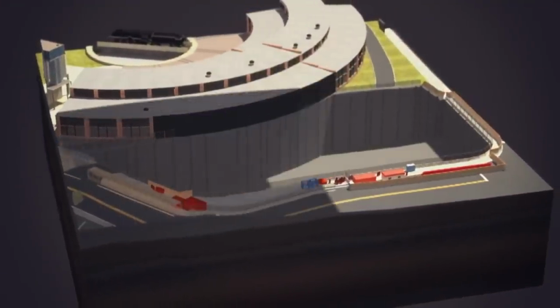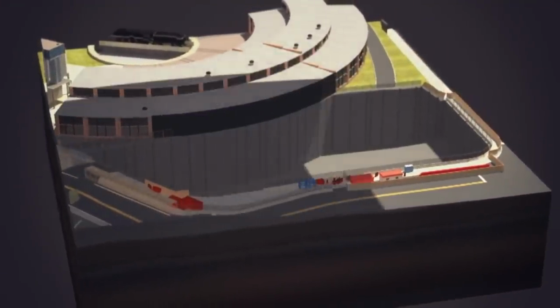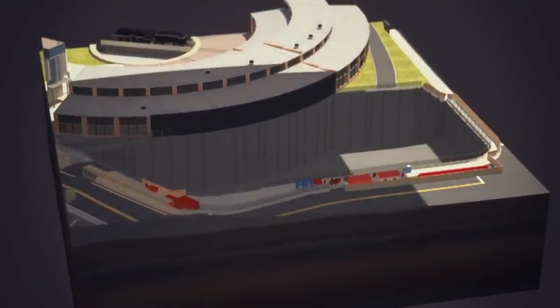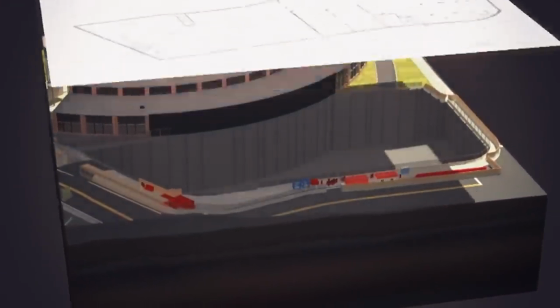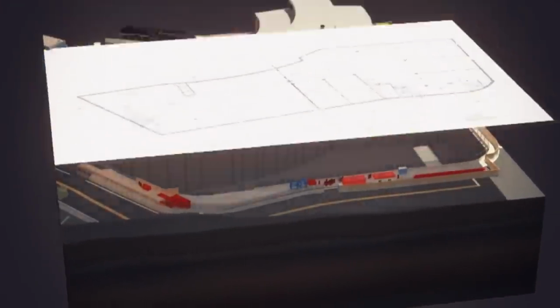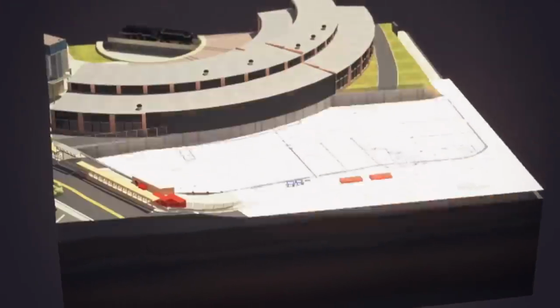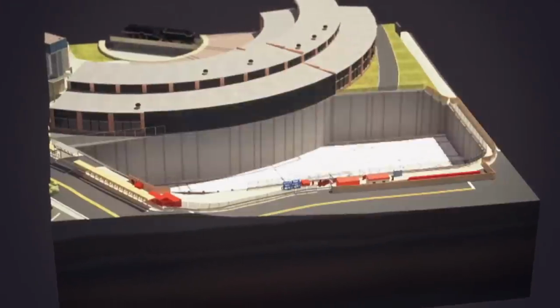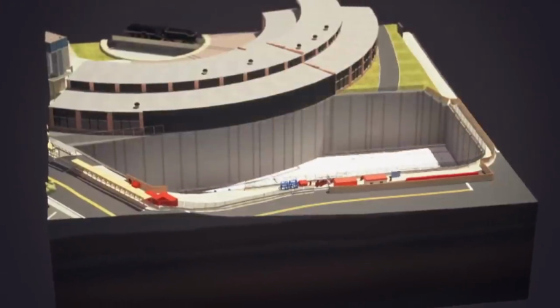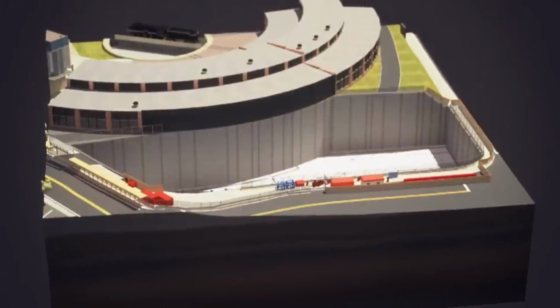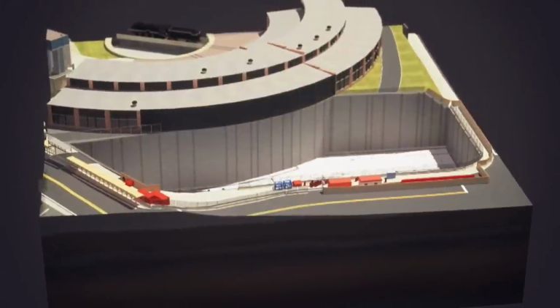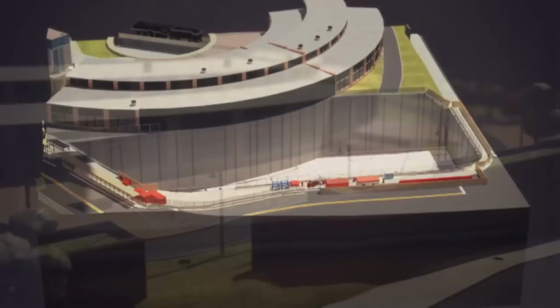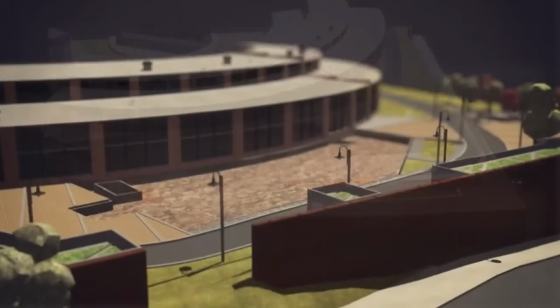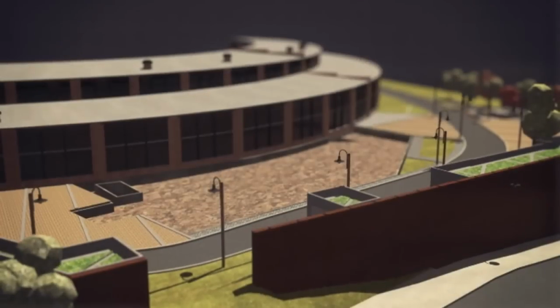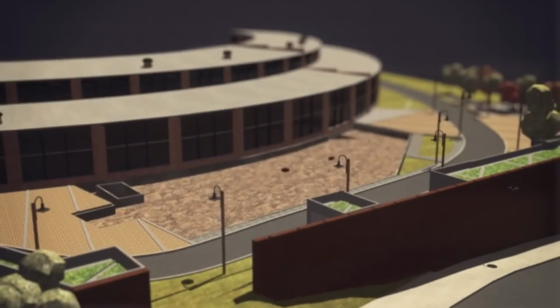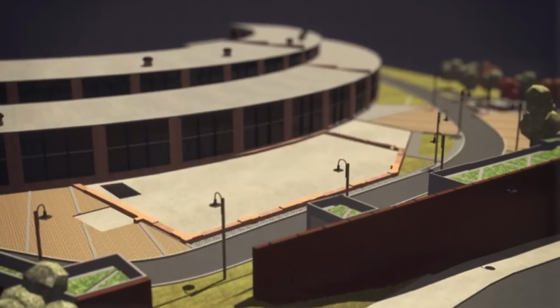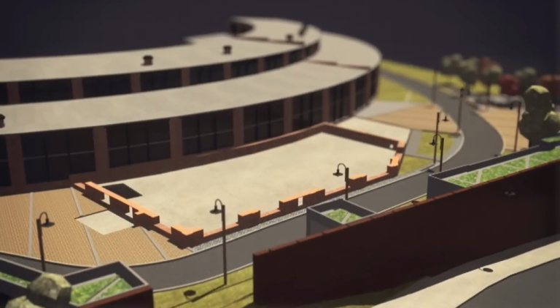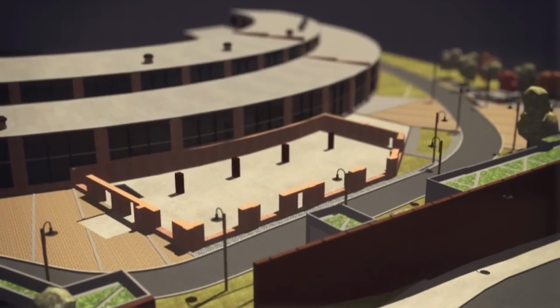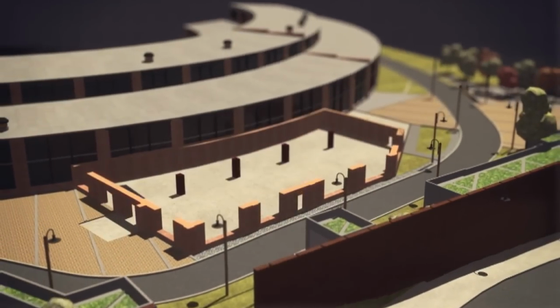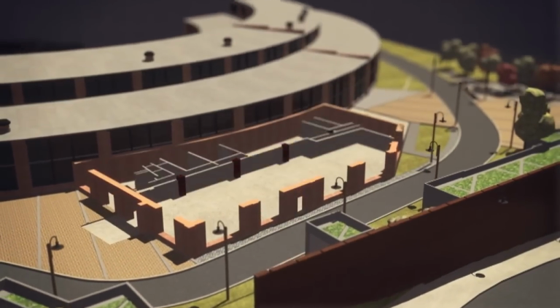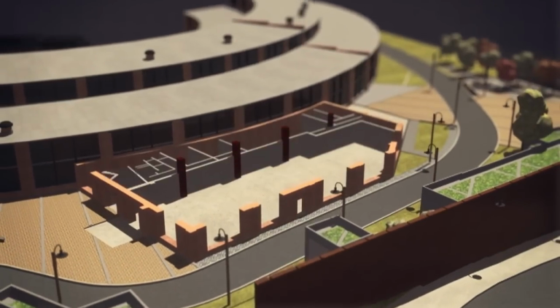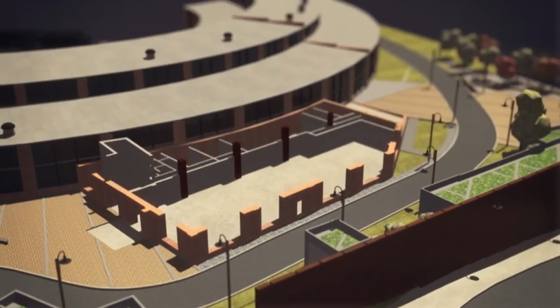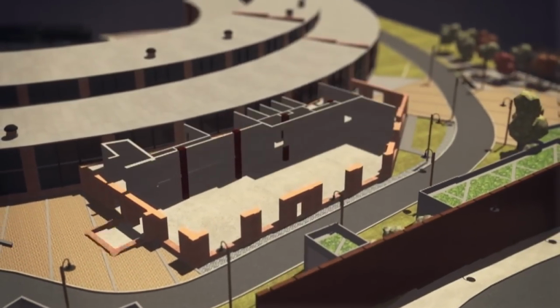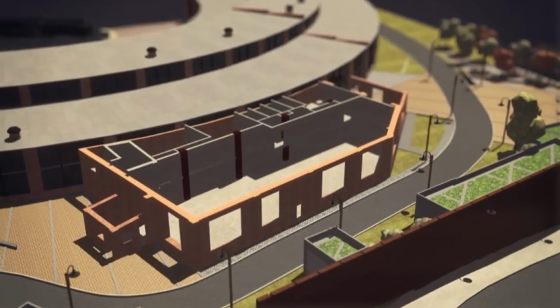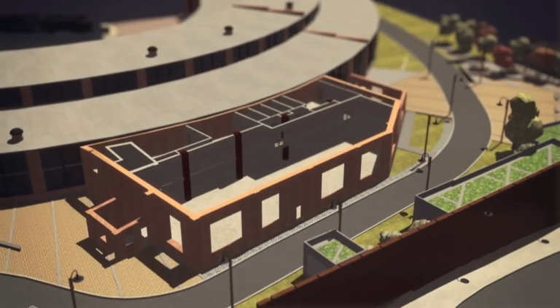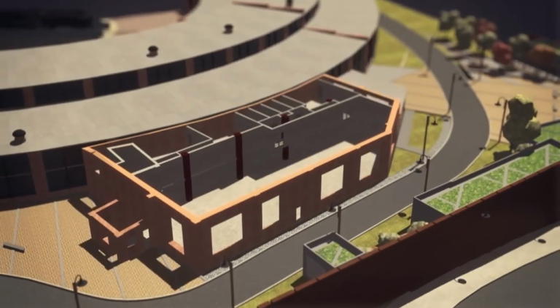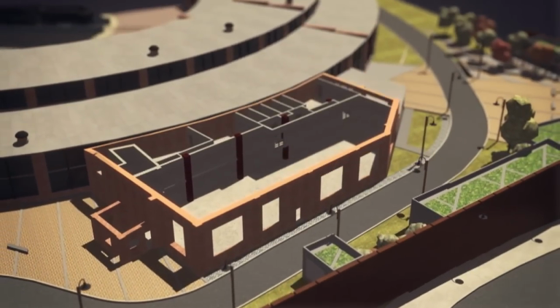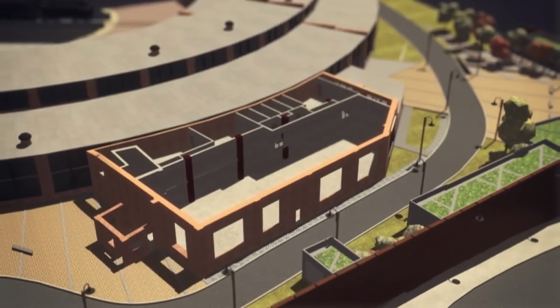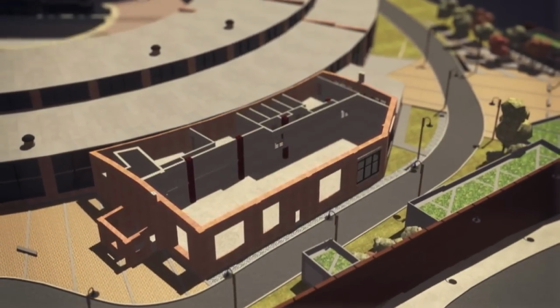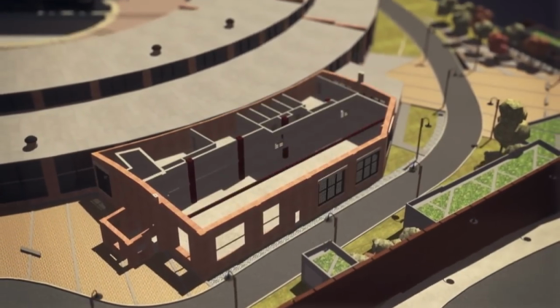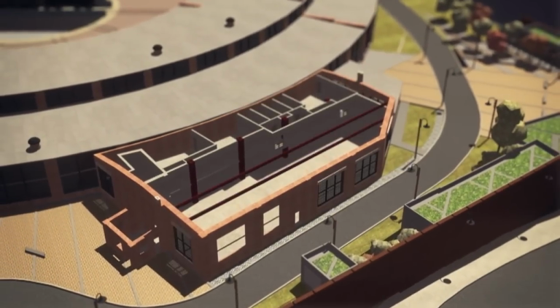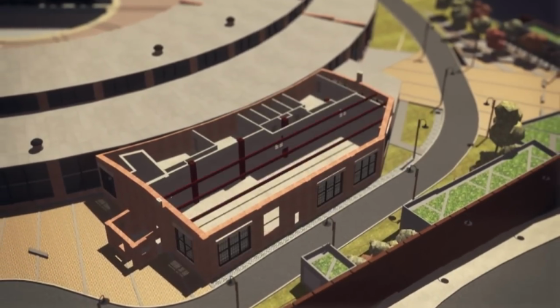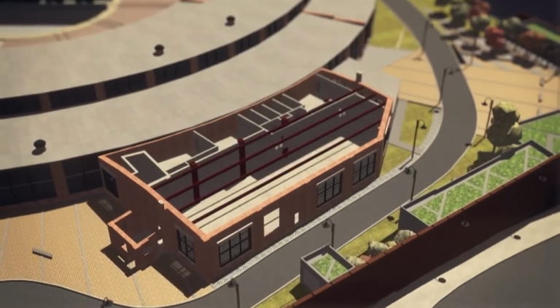Historic buildings — part of the roundhouse — that were removed brick by brick will be replaced. And there'll be a downtown park.